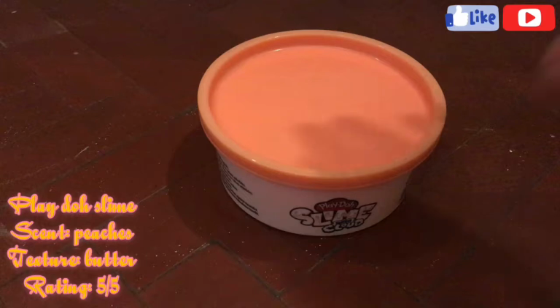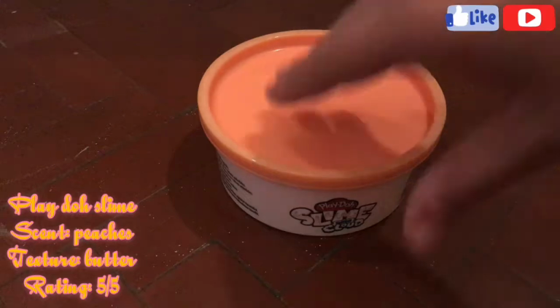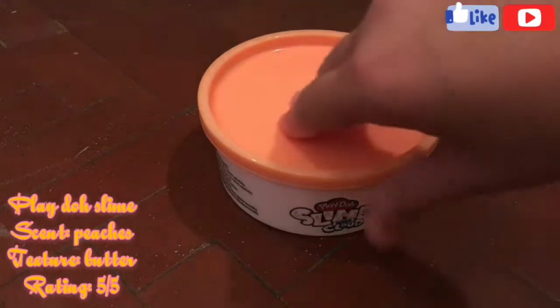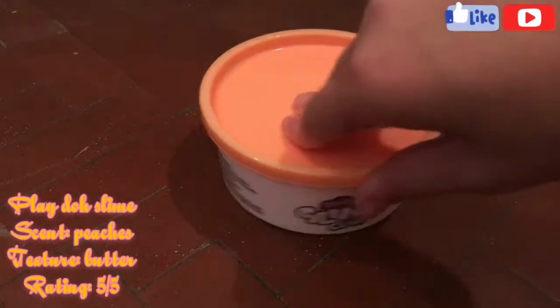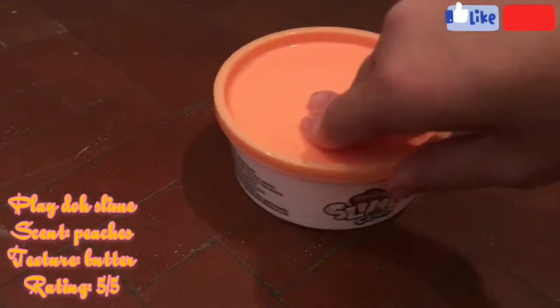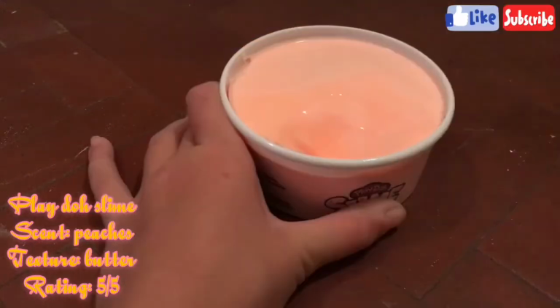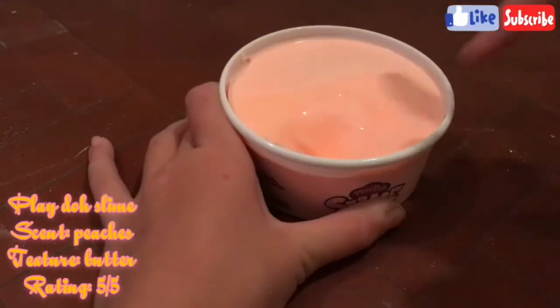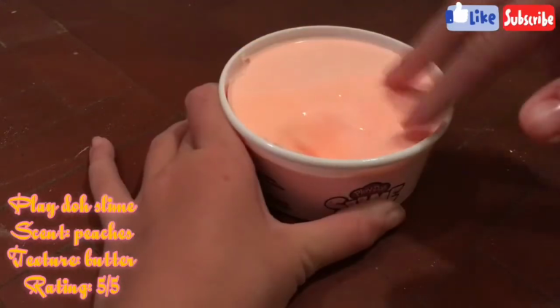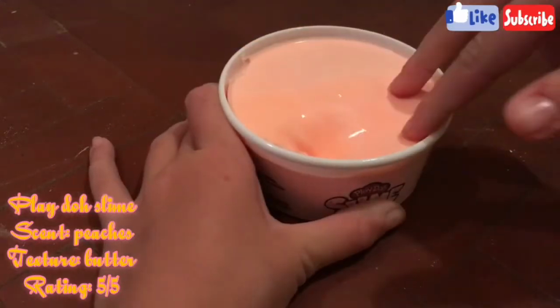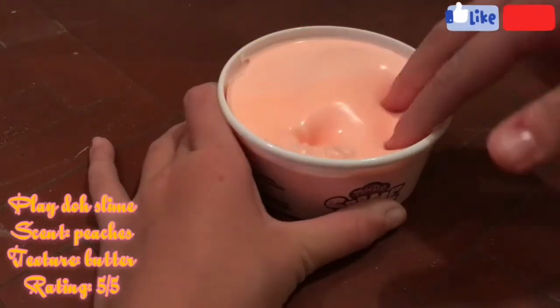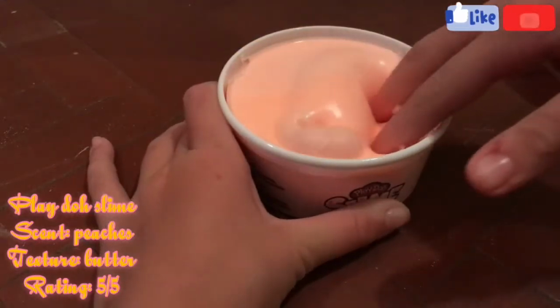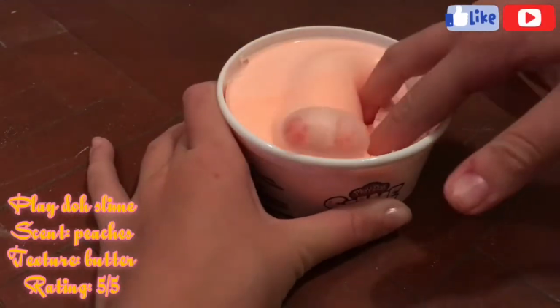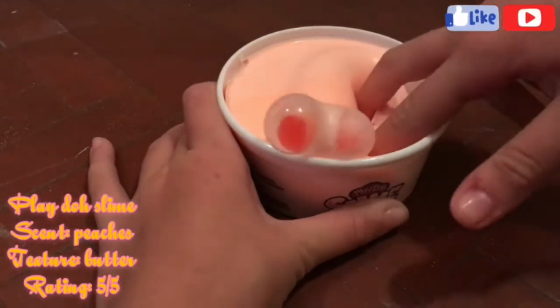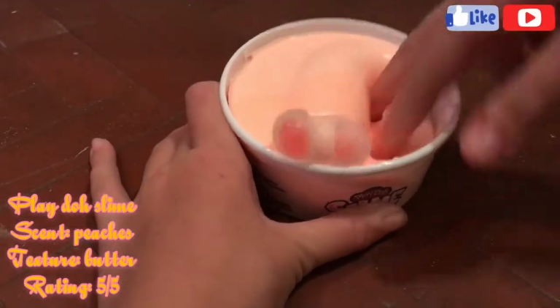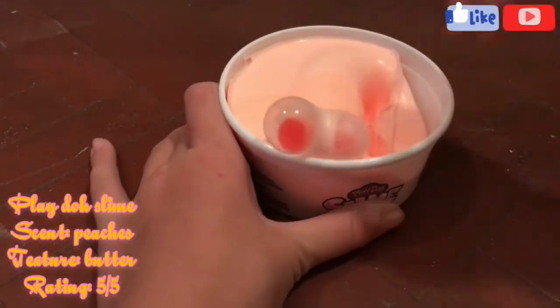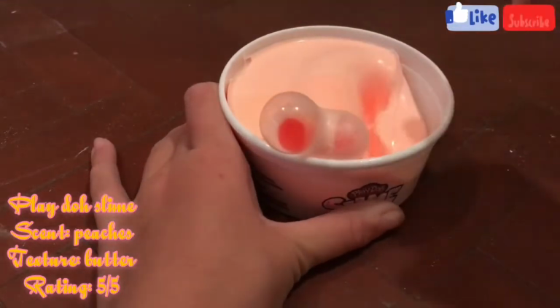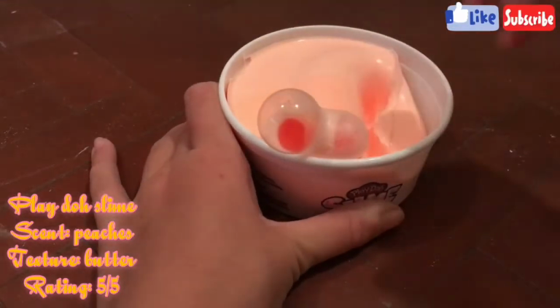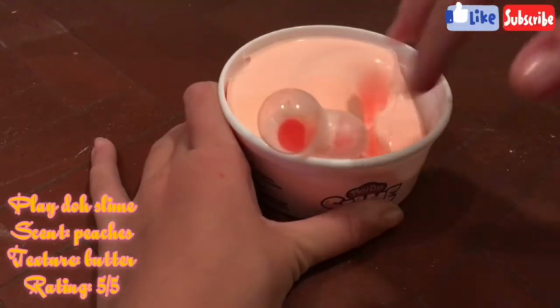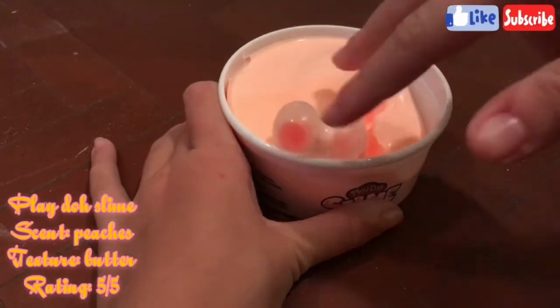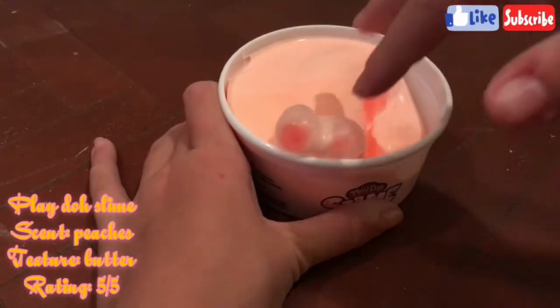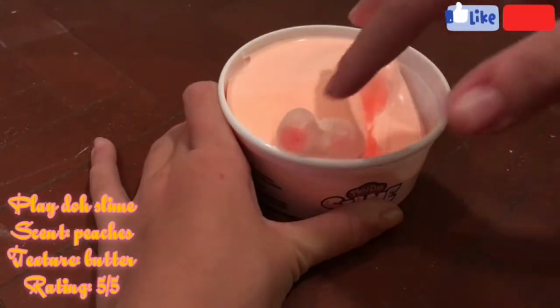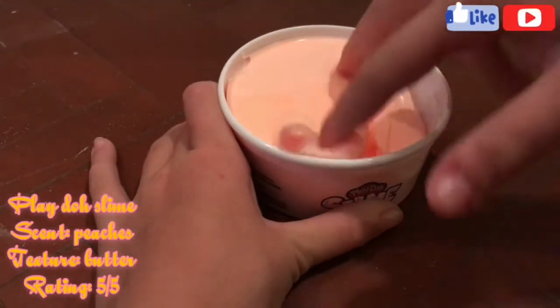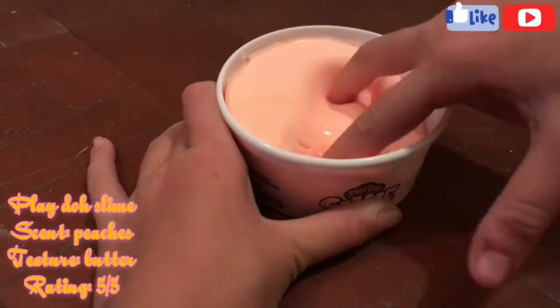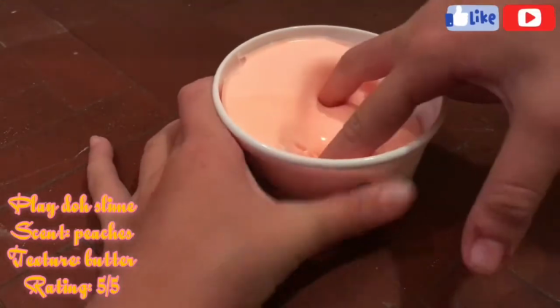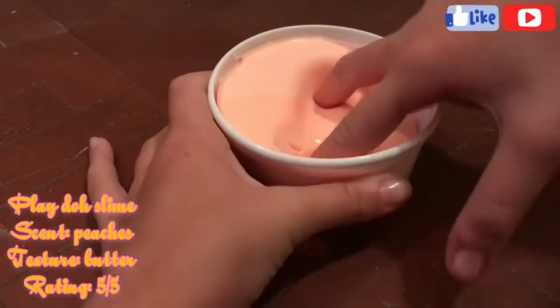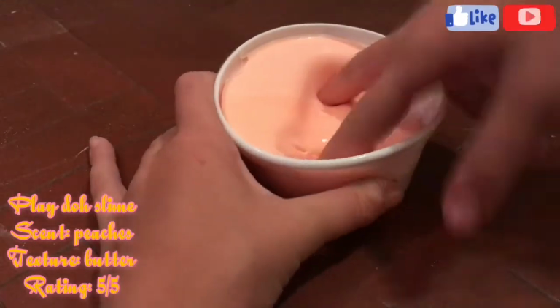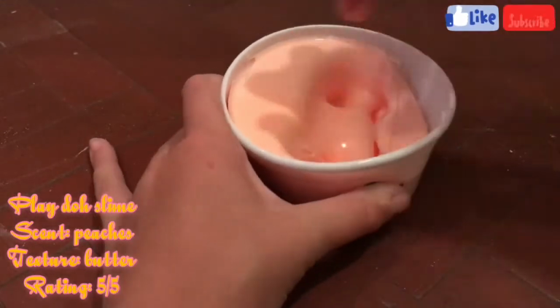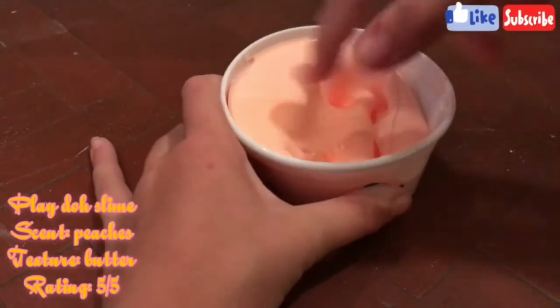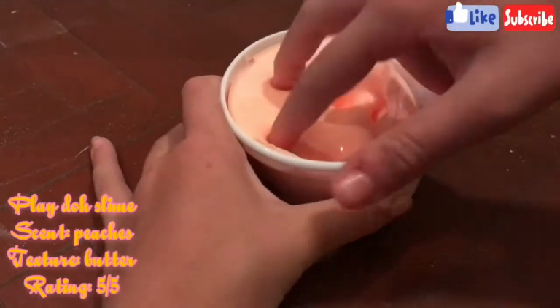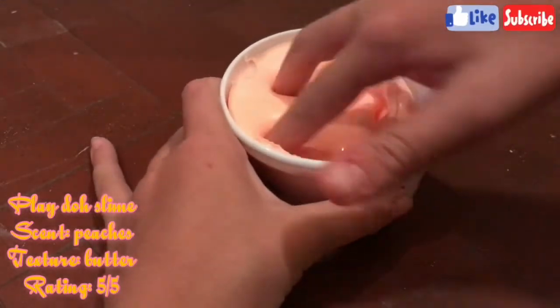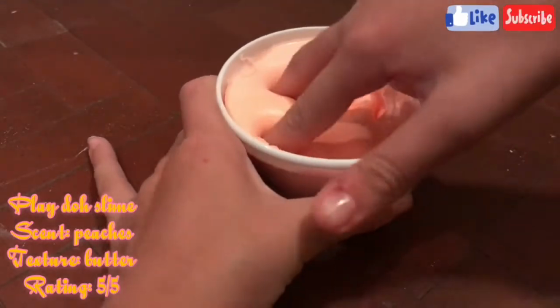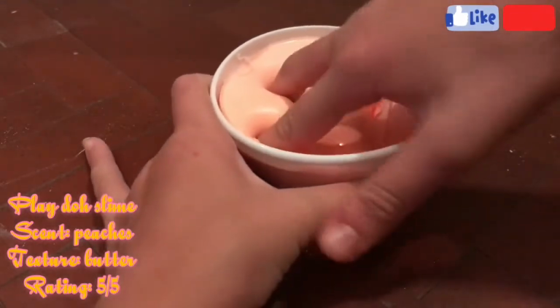Hello guys, welcome back to my channel. Today we're going to be reviewing Play-Doh slime and I hope you enjoy.